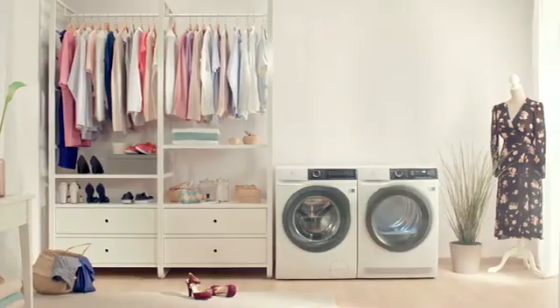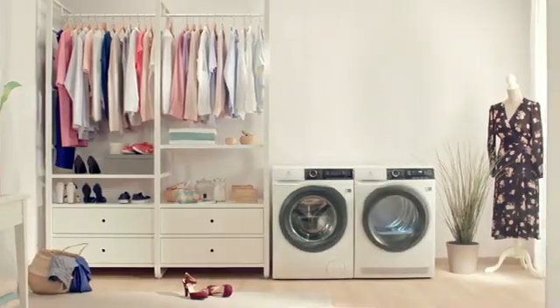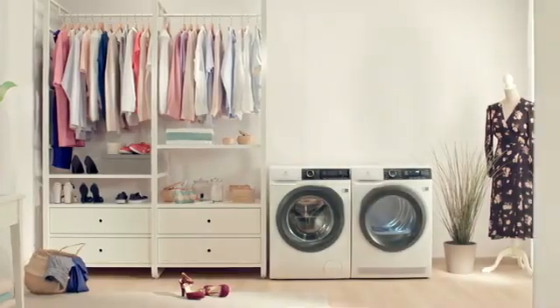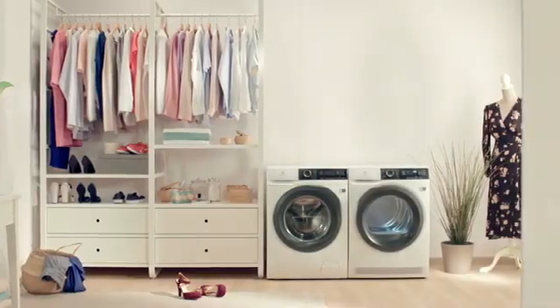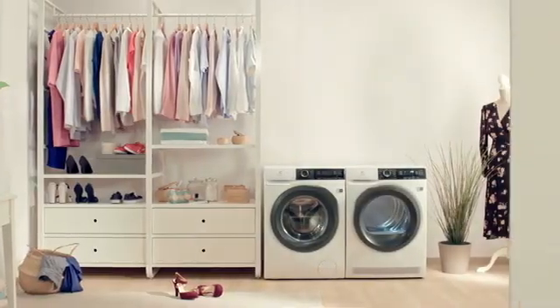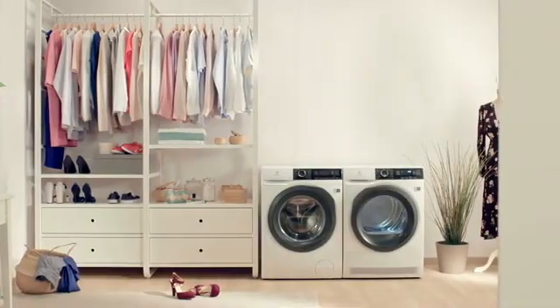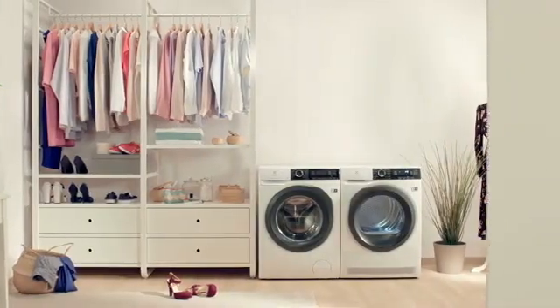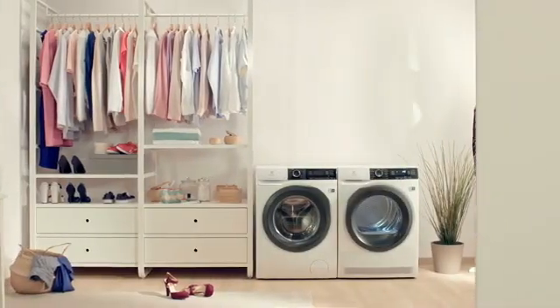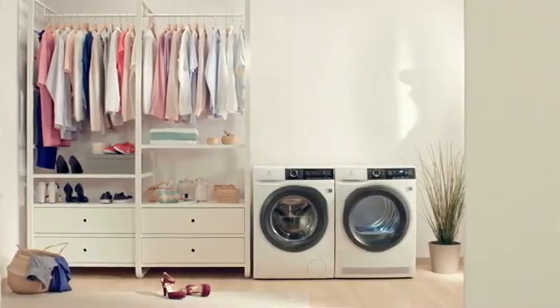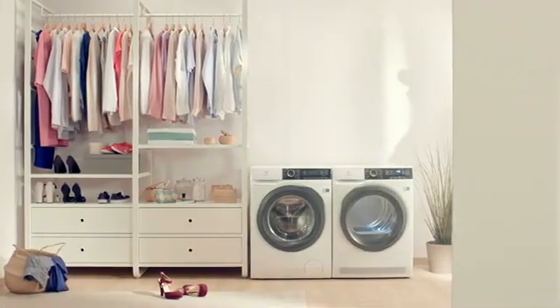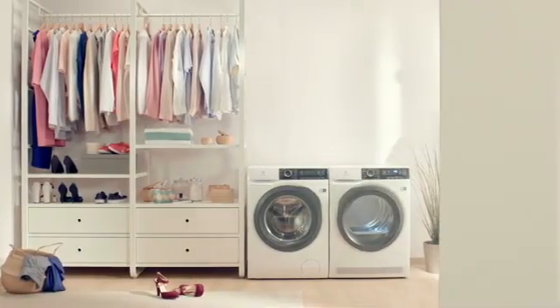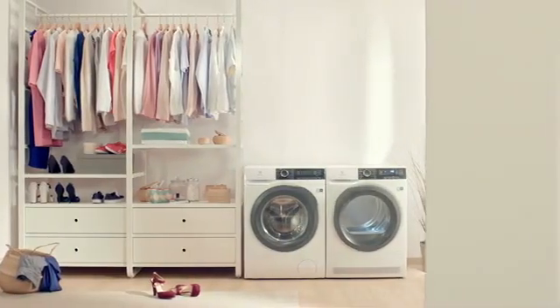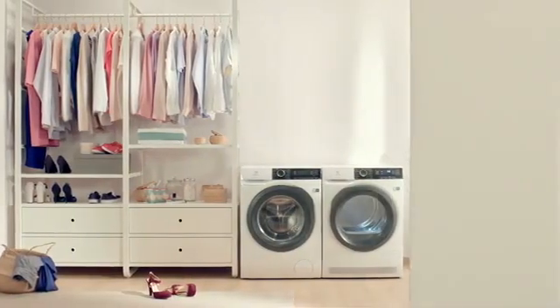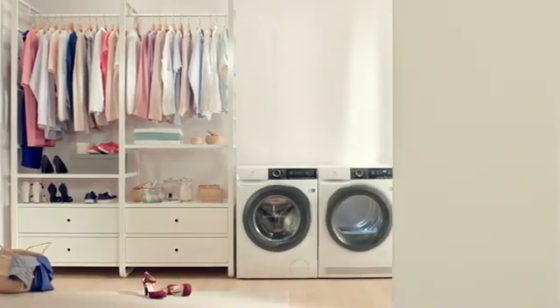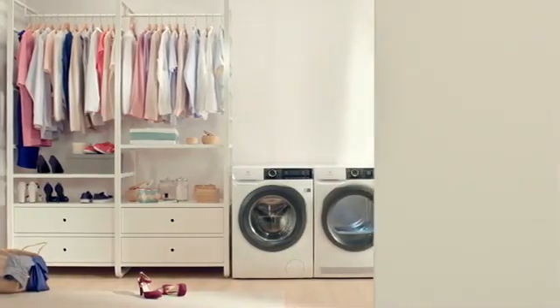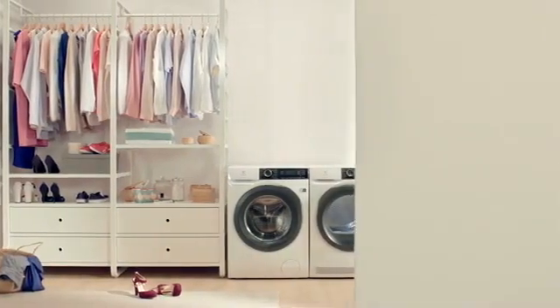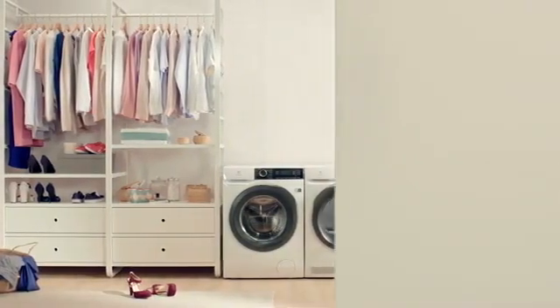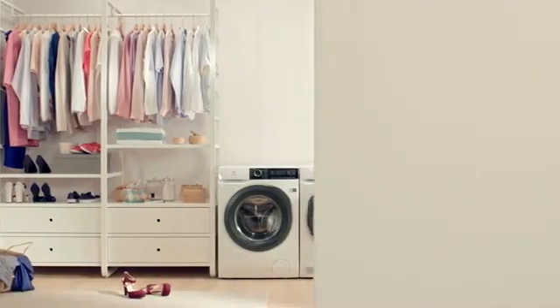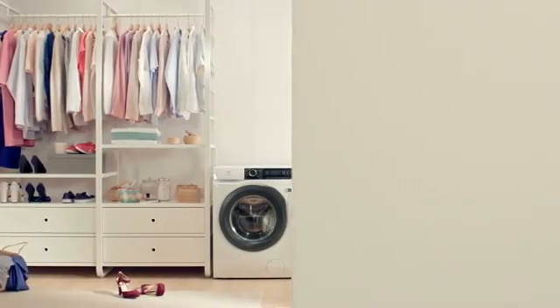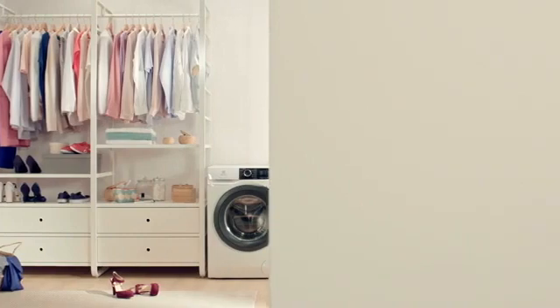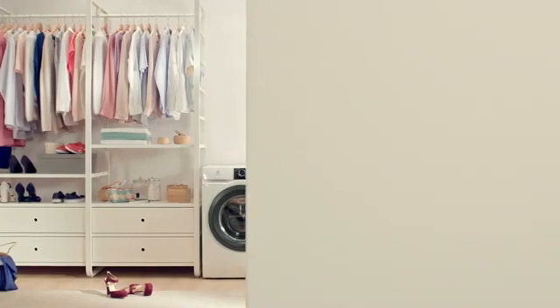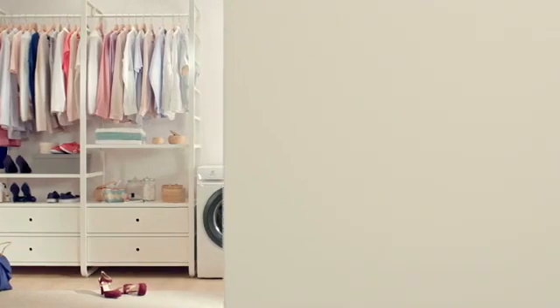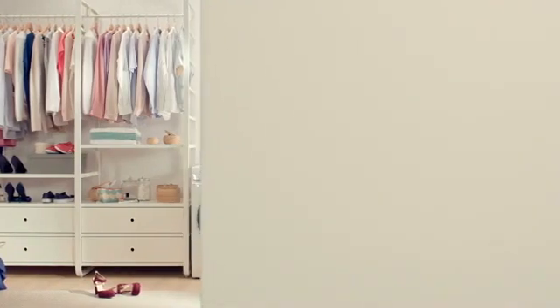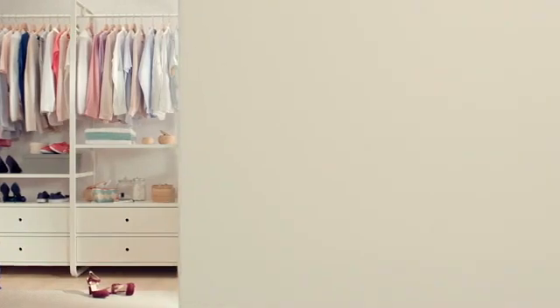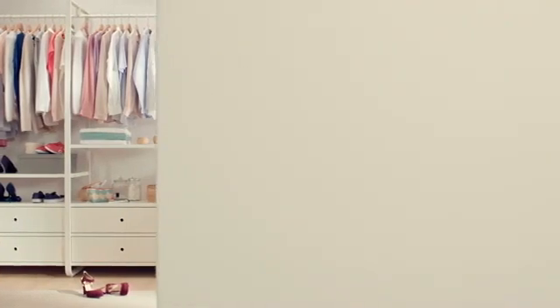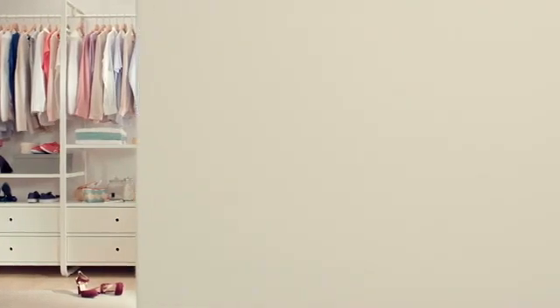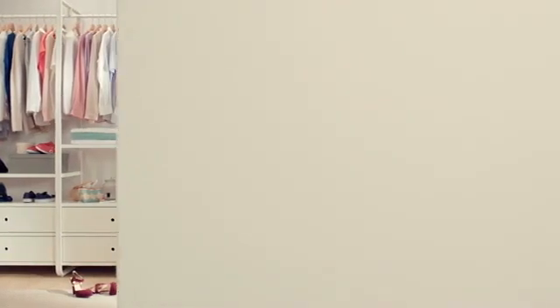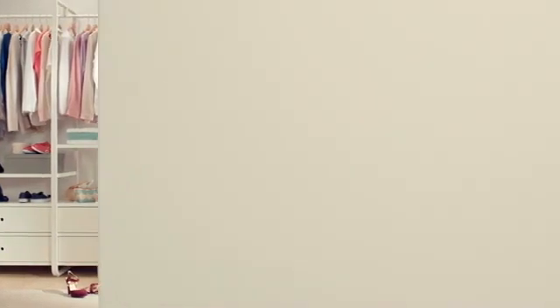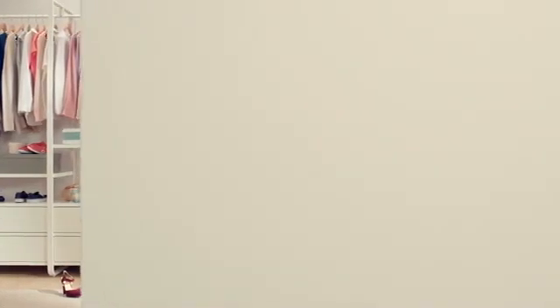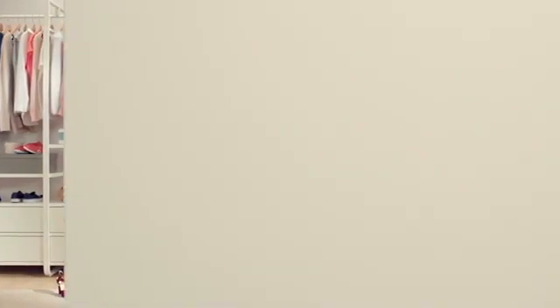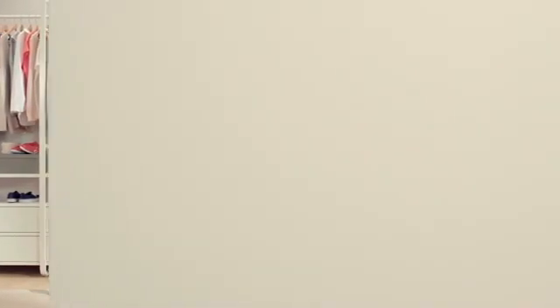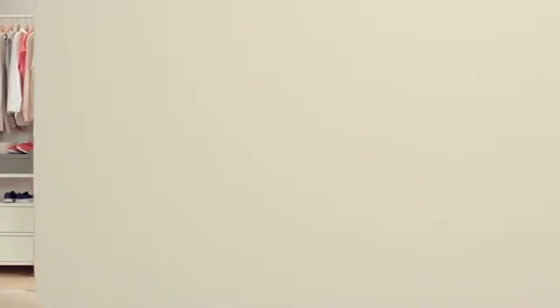Delivering perfect results every time. The Electrolux PerfectCare 800 Series Tumble Dryer with Delicate Care System.